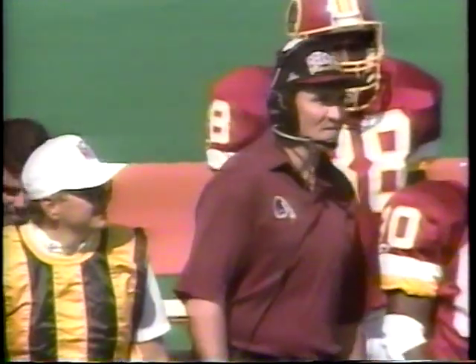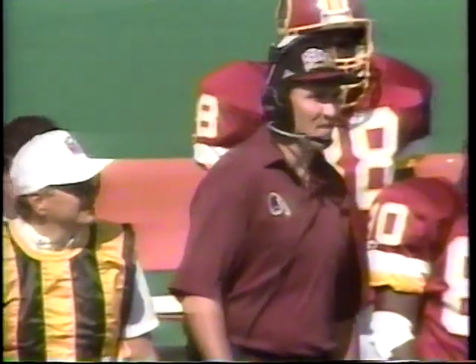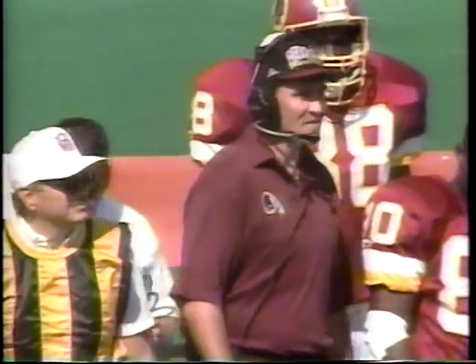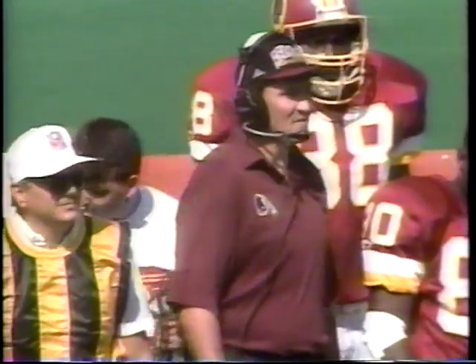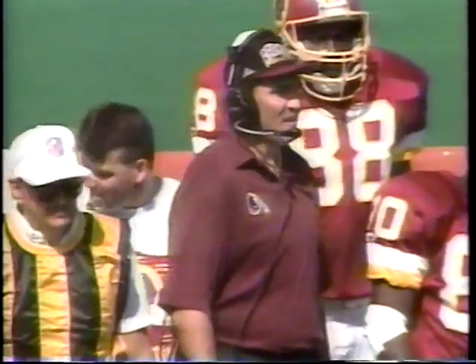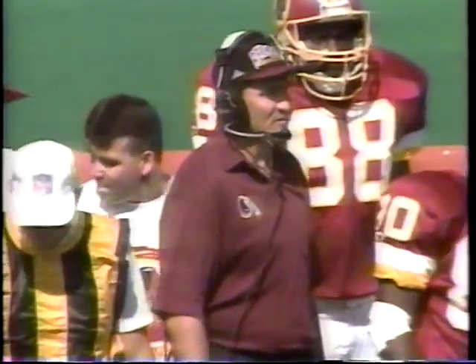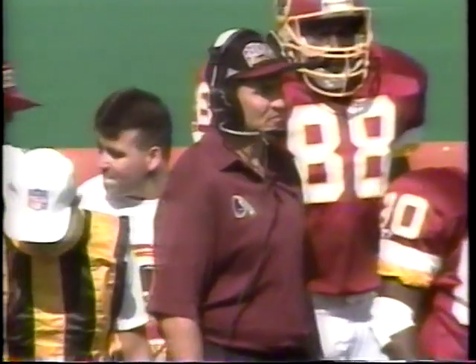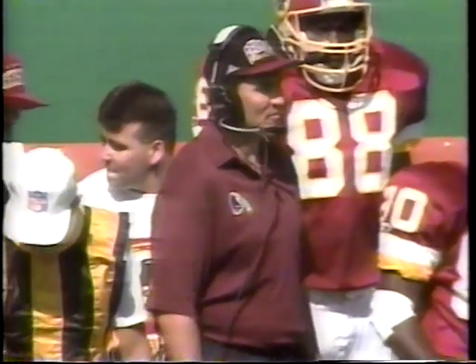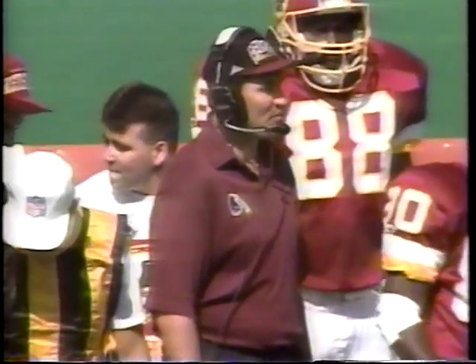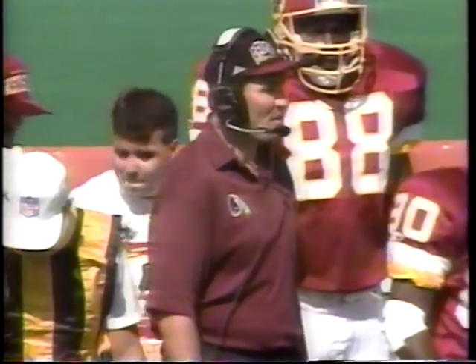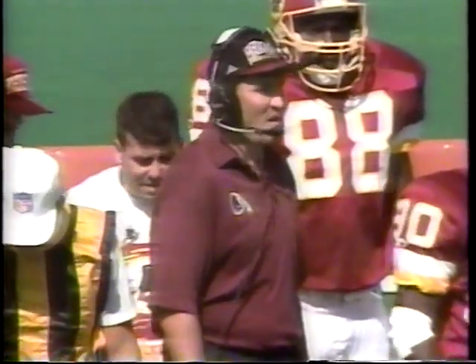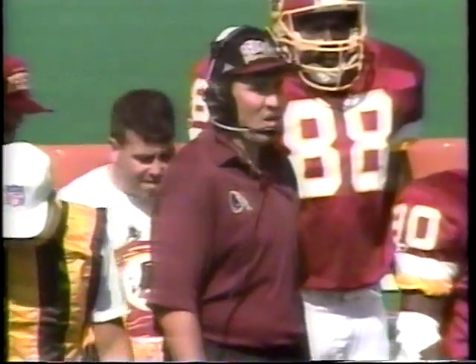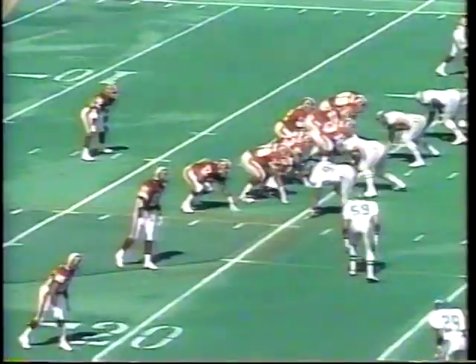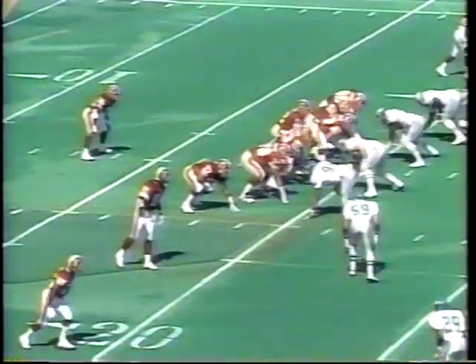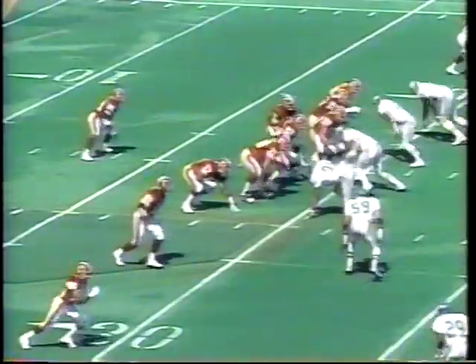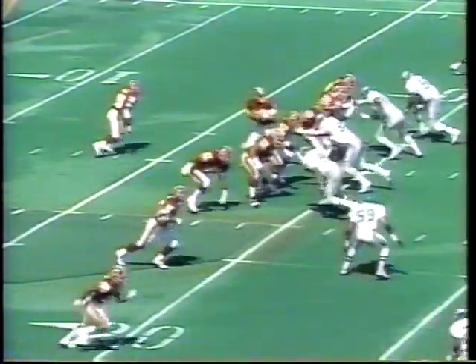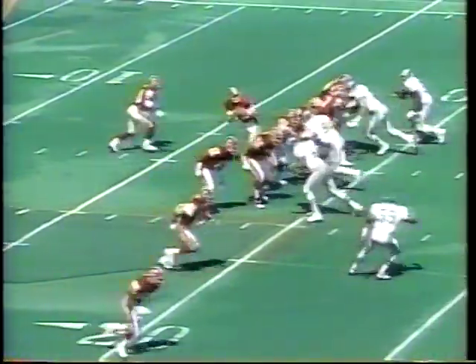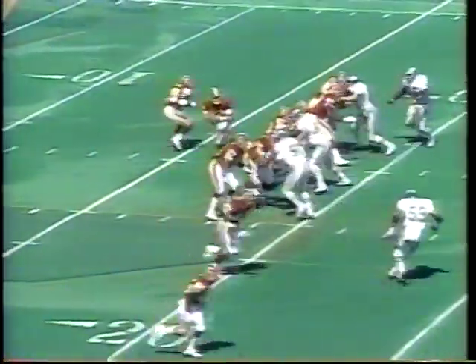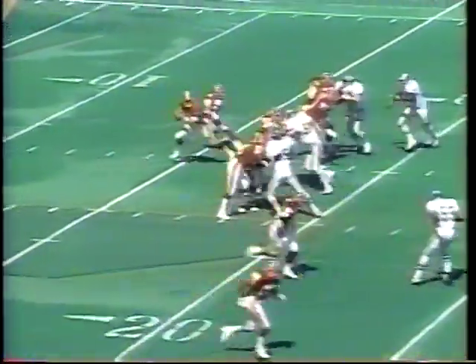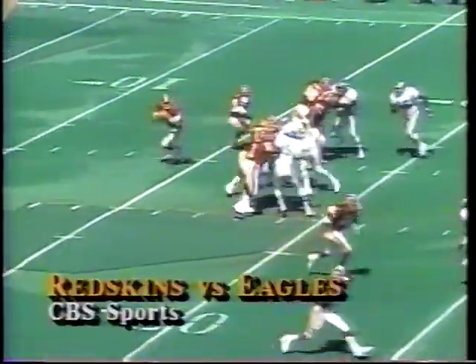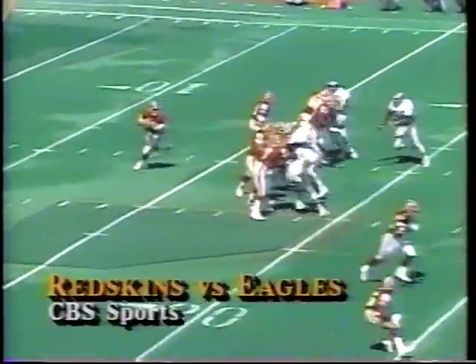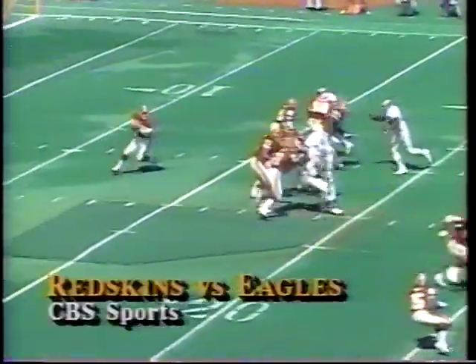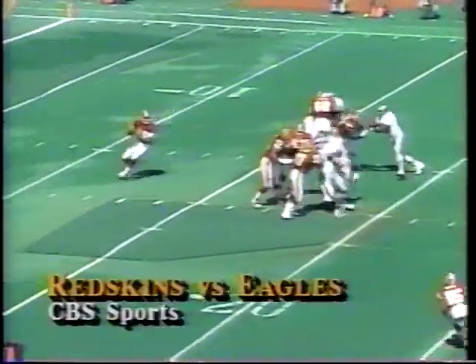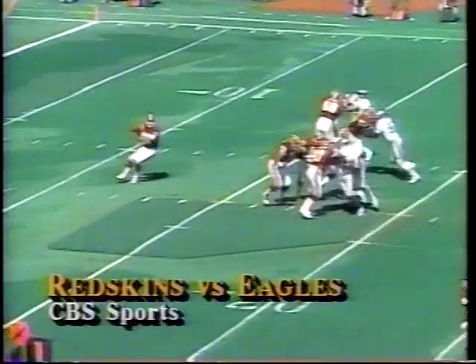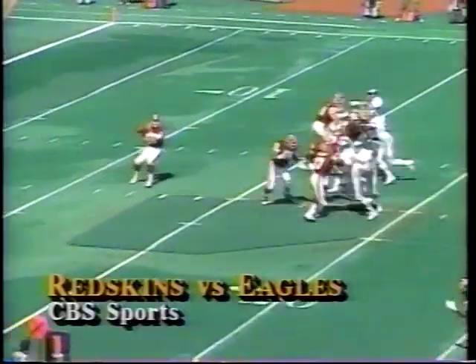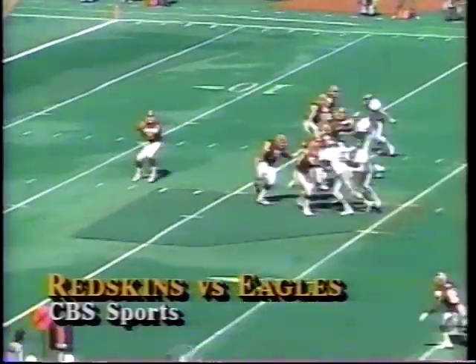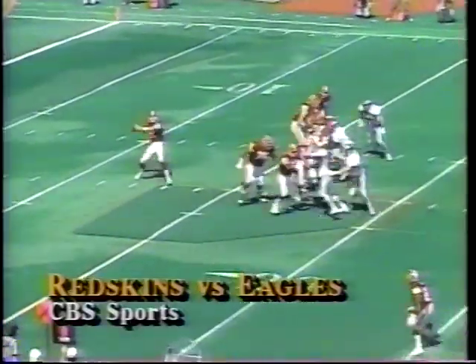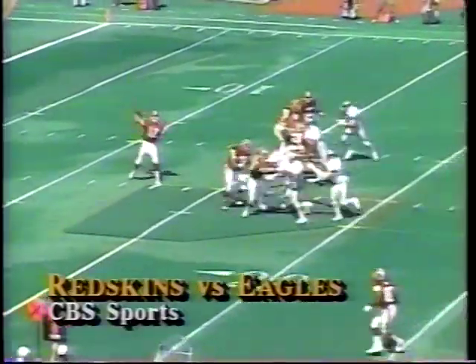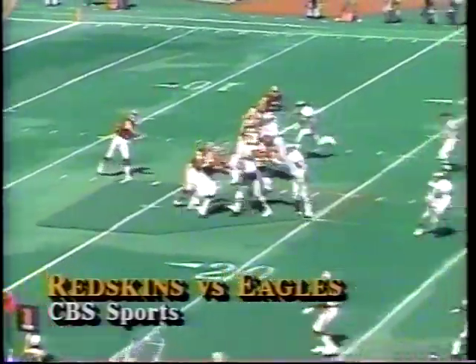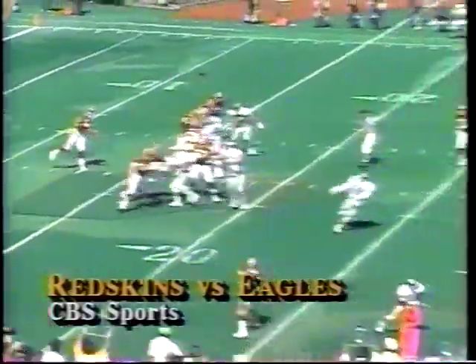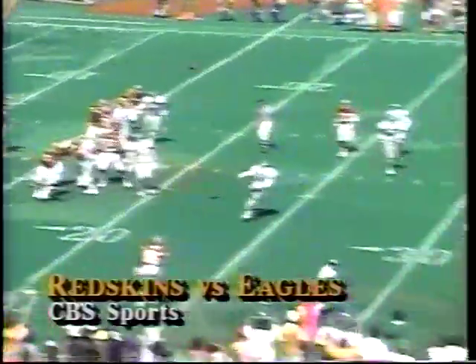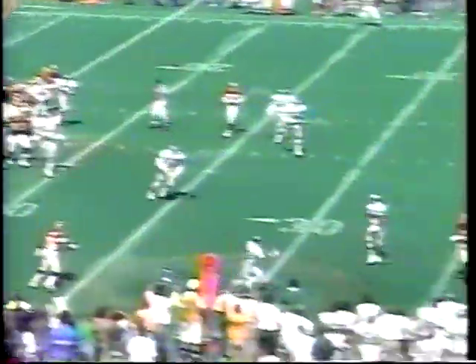Sit back, relax, and enjoy this one. Mark Rippon had to enjoy it from the sidelines — he's out one to four weeks with a carry Conklin injury.